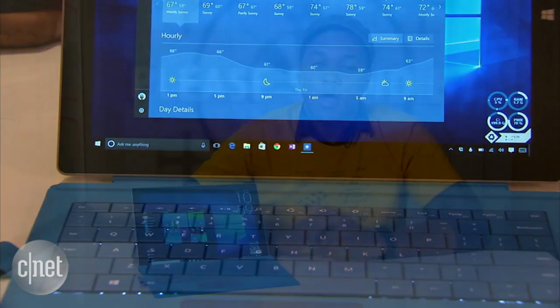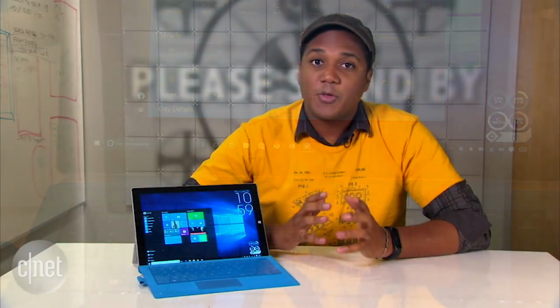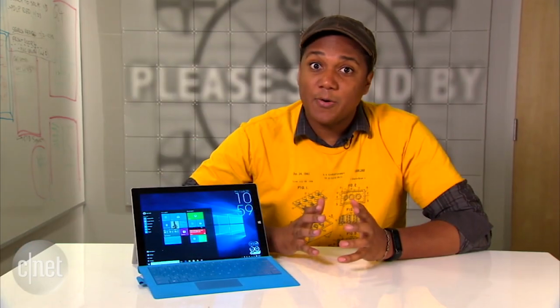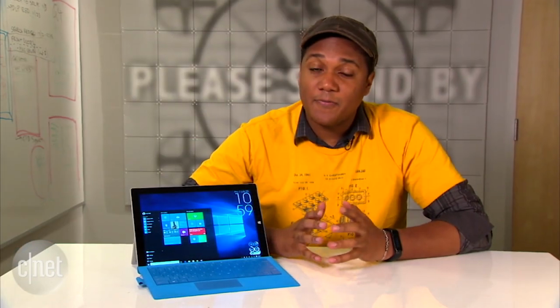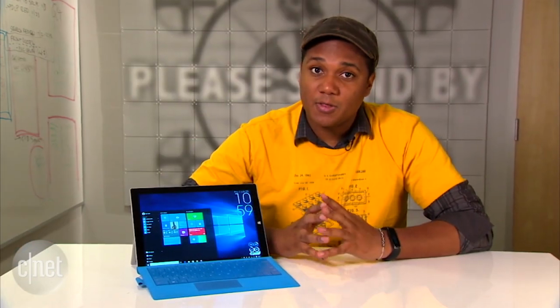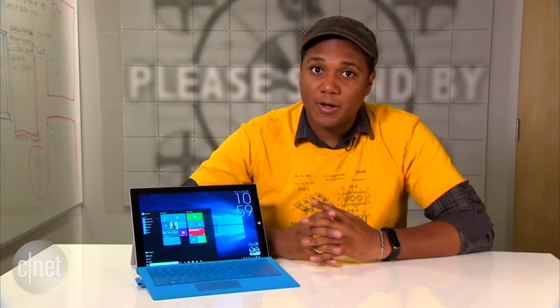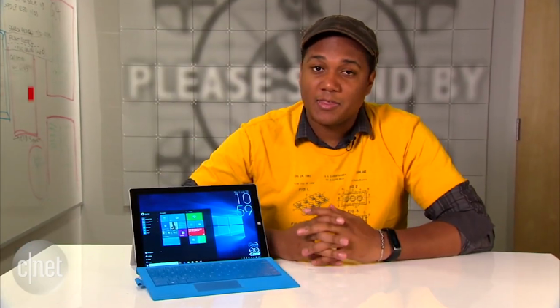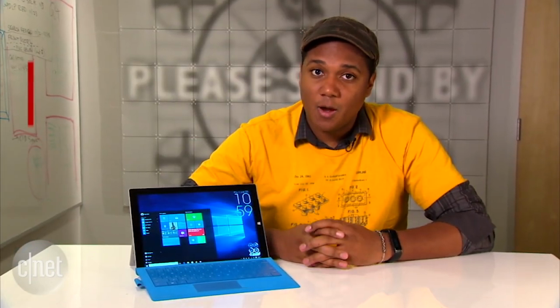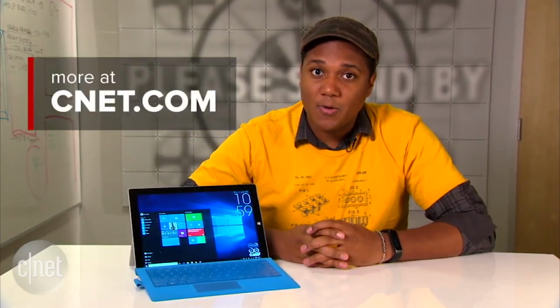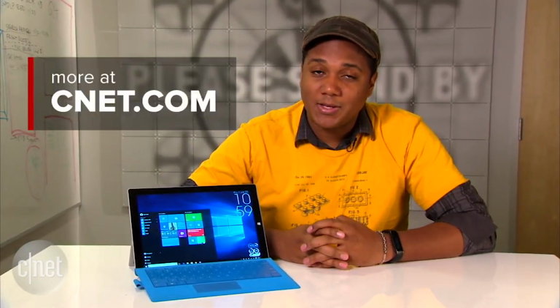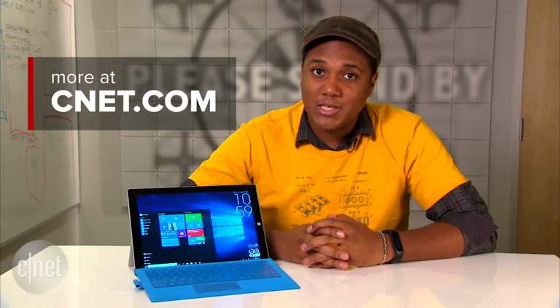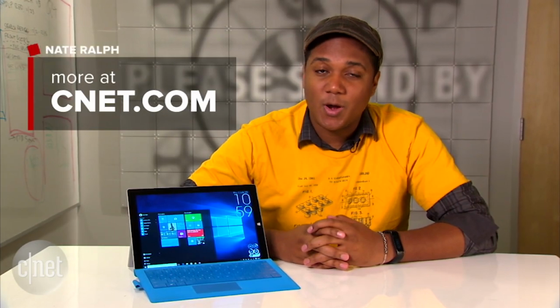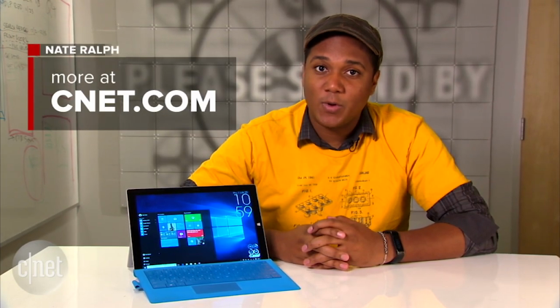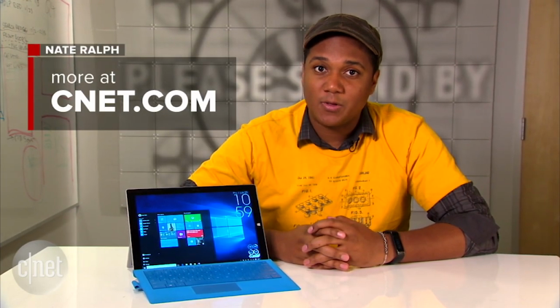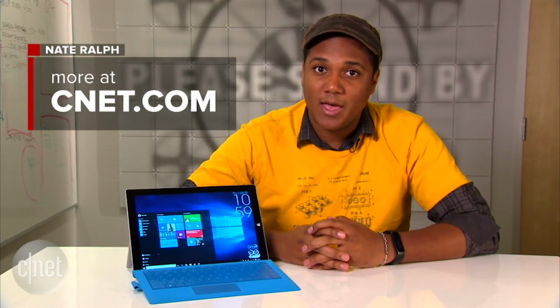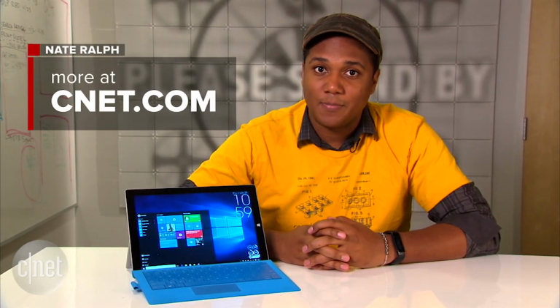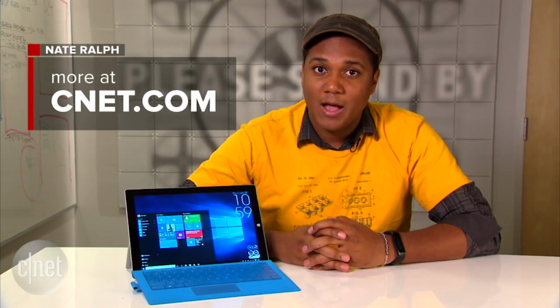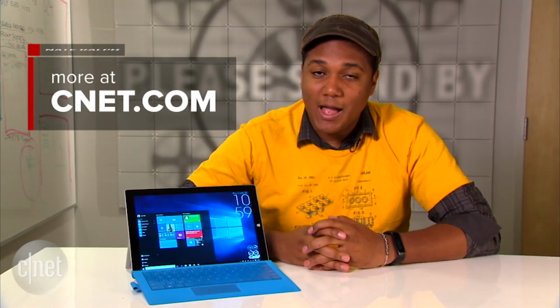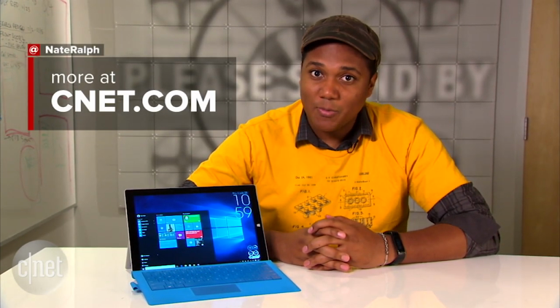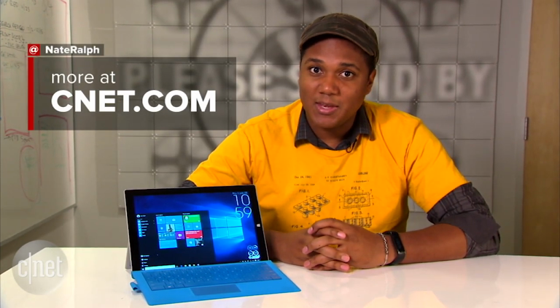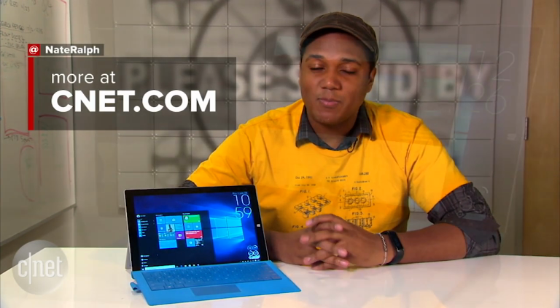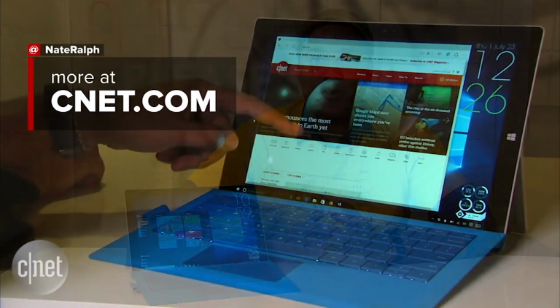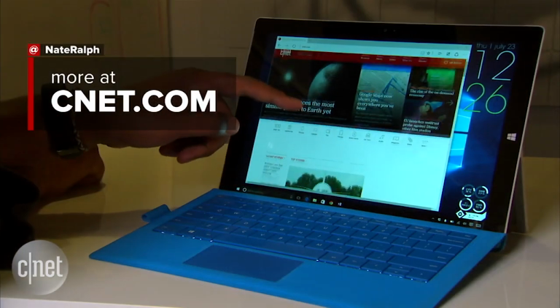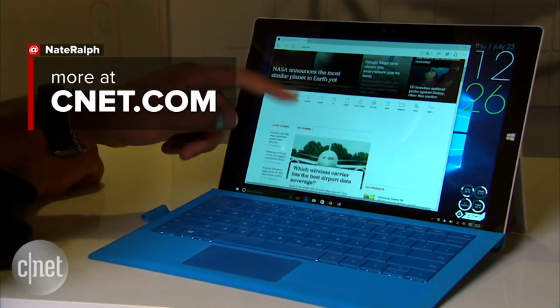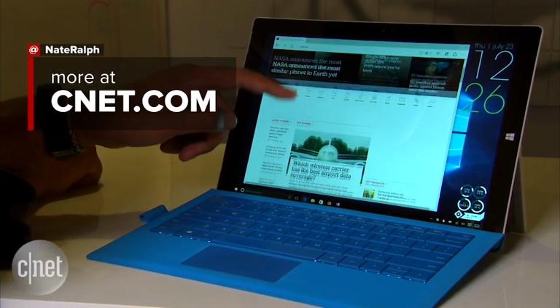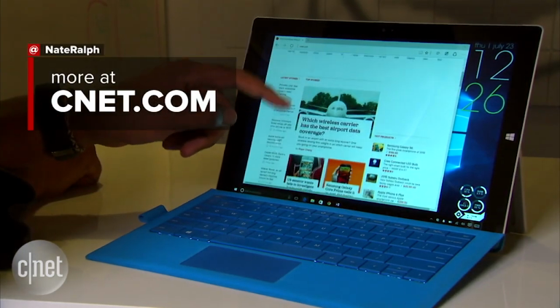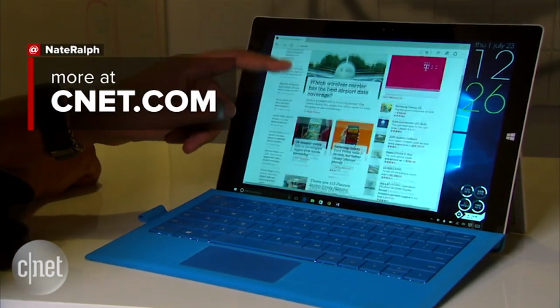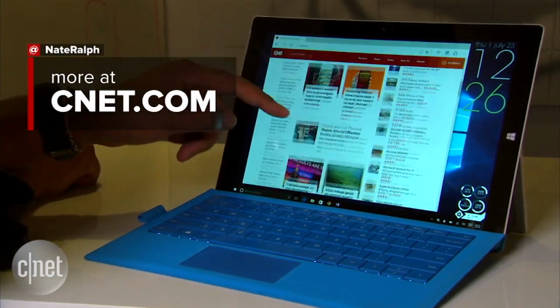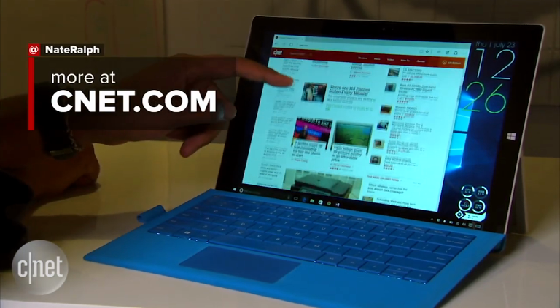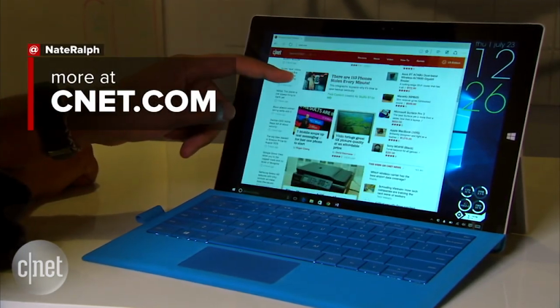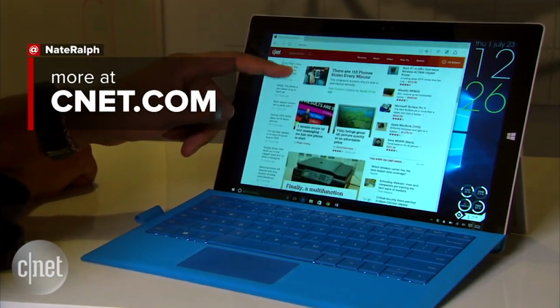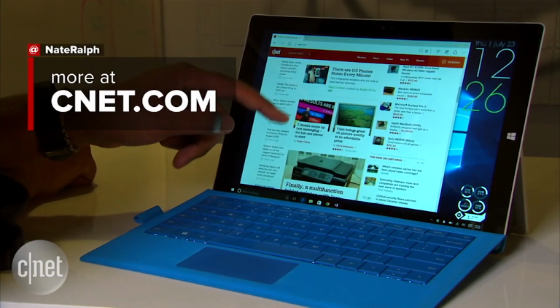So that was a first look at Start Menu and Continuum on Windows 10. I'm Nate with CNET. Be sure to check out the rest of our Windows 10 coverage. Thanks for watching.